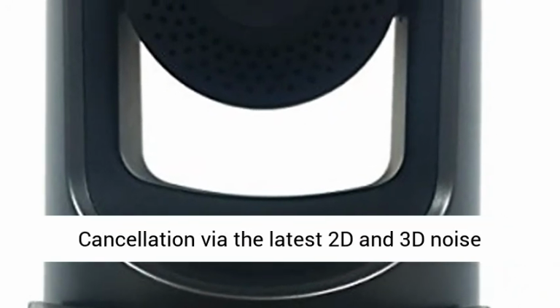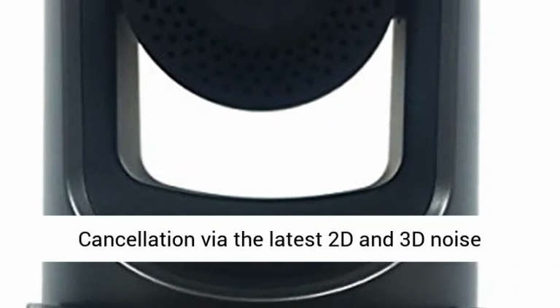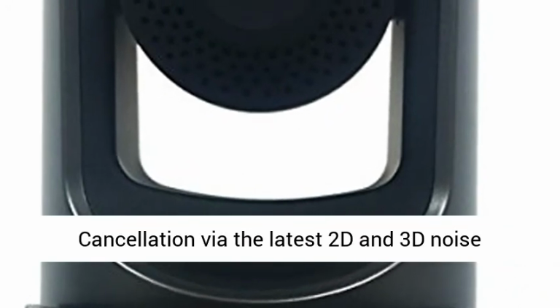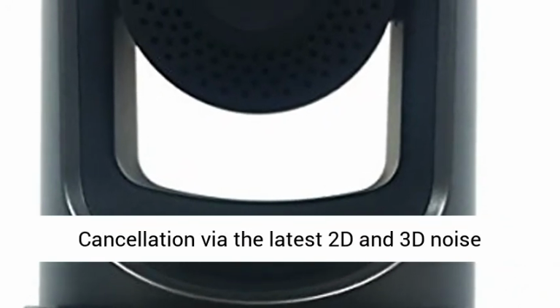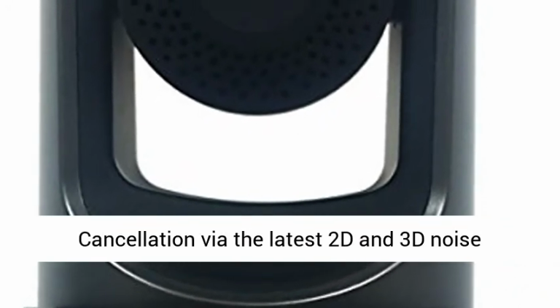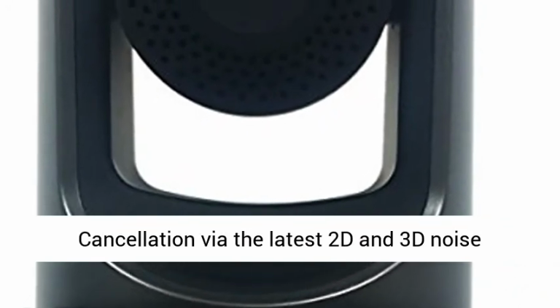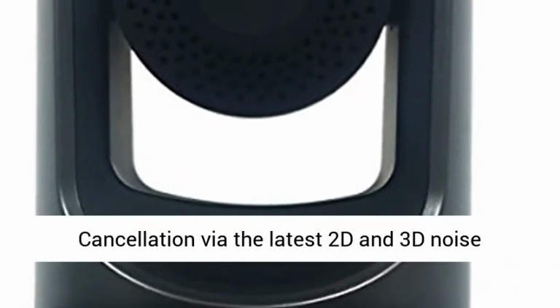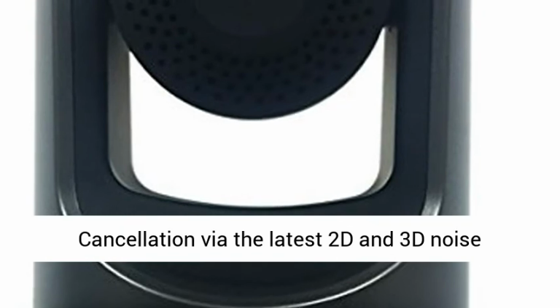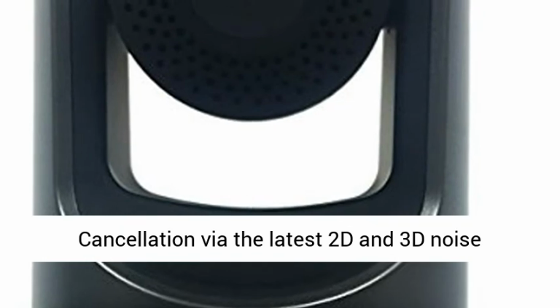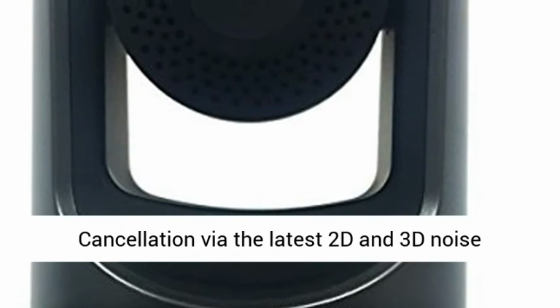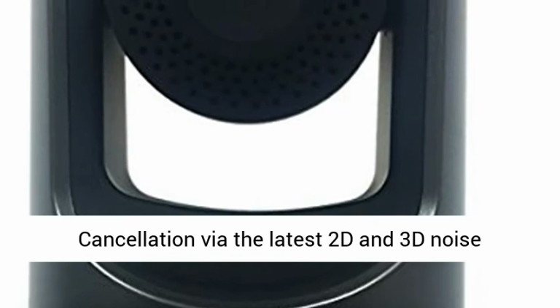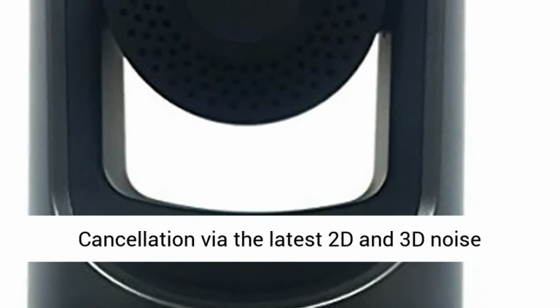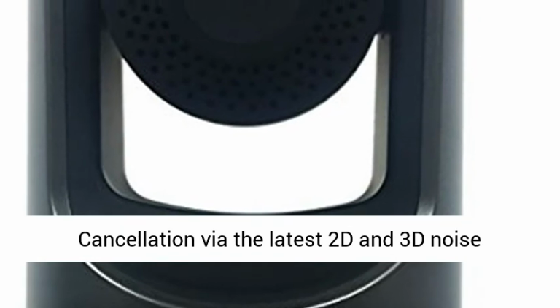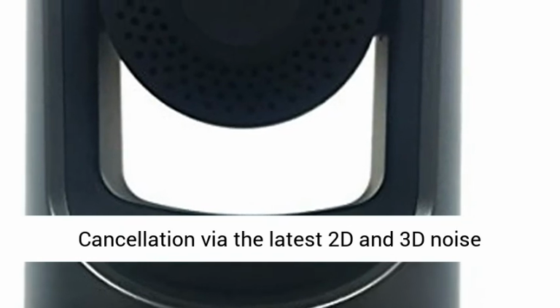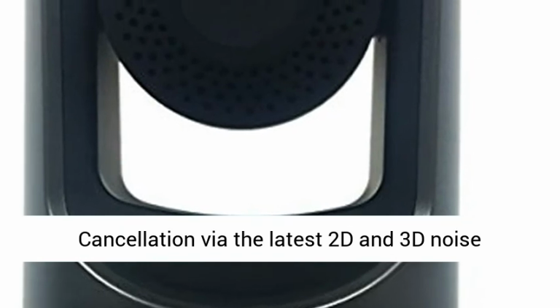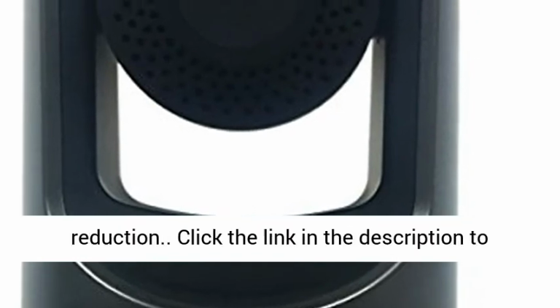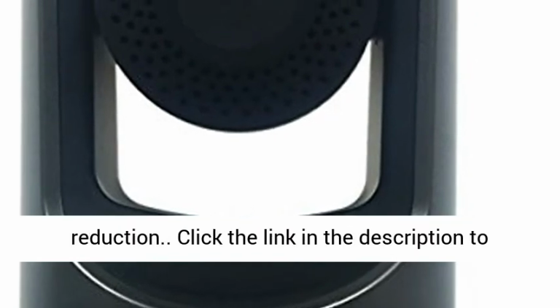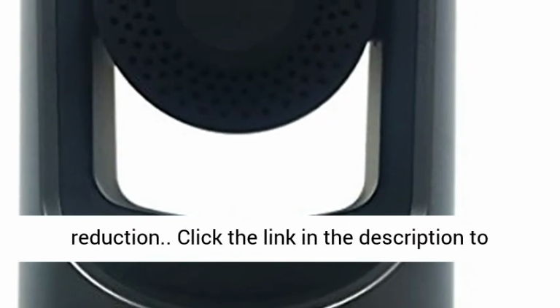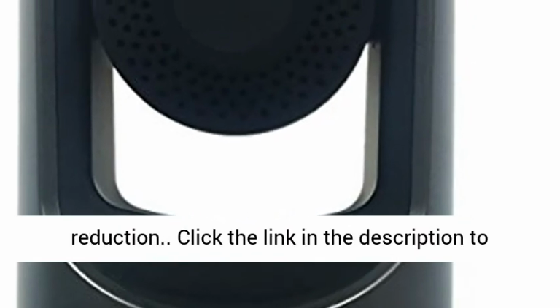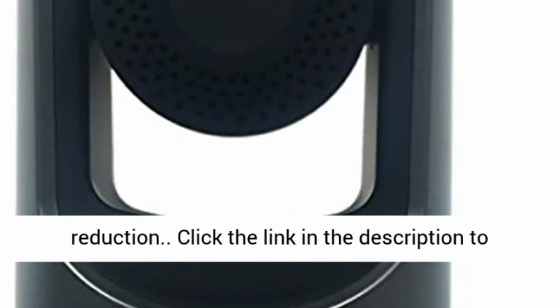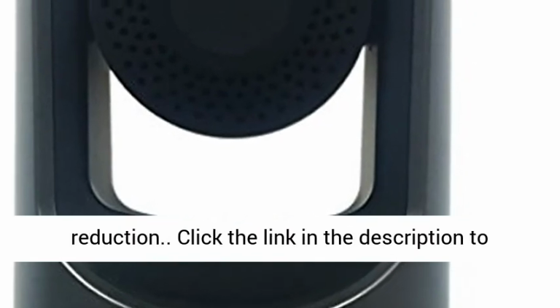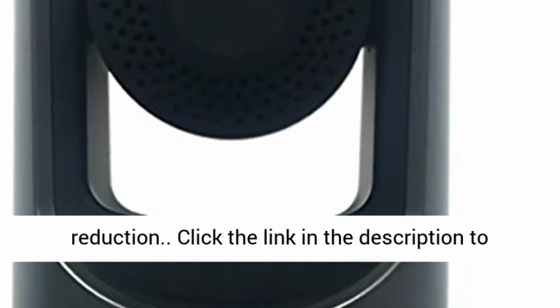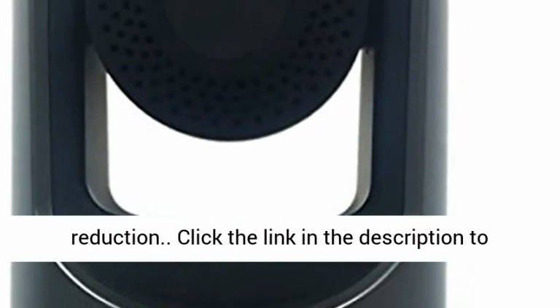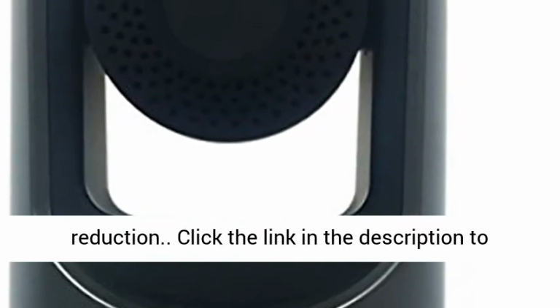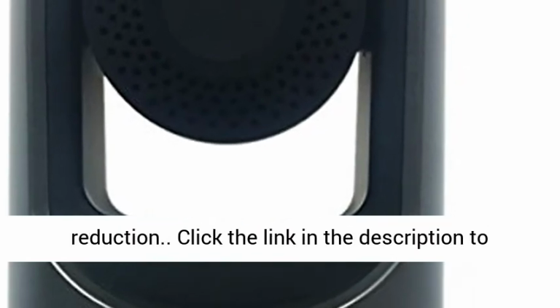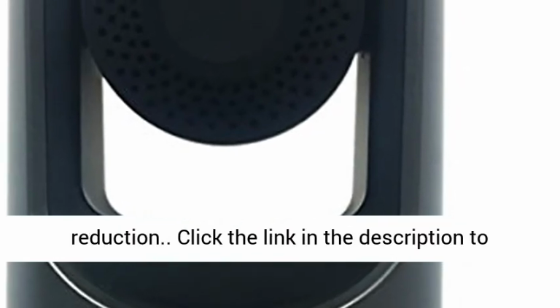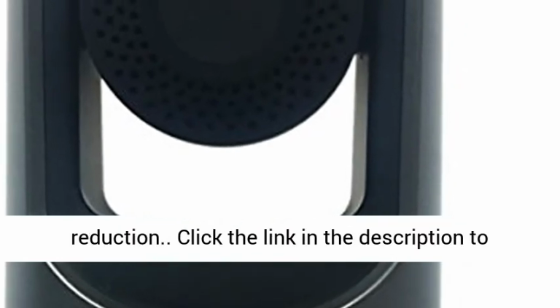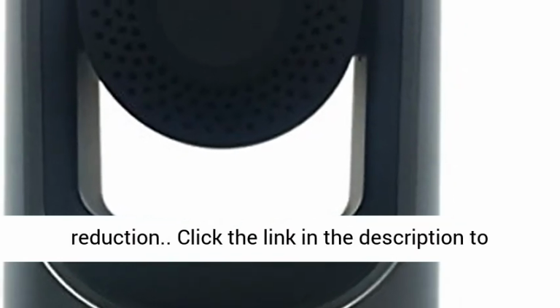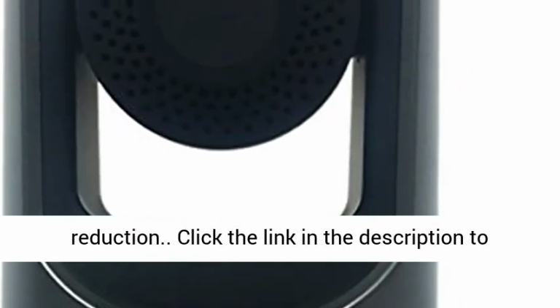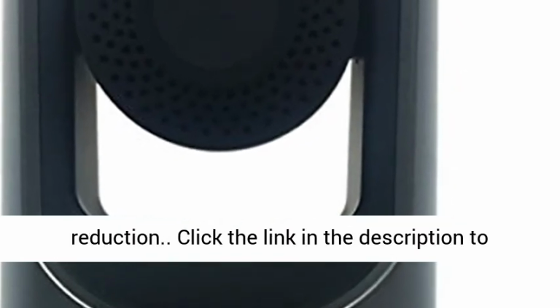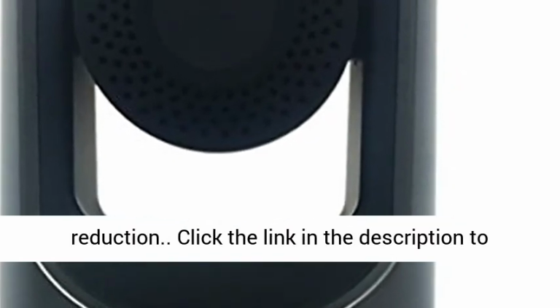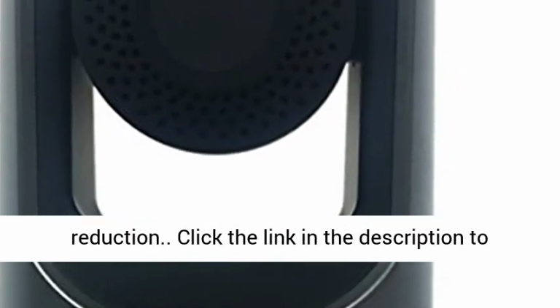Low light: 0.5 Lux with noise cancellation via the latest 2D and 3D noise reduction.